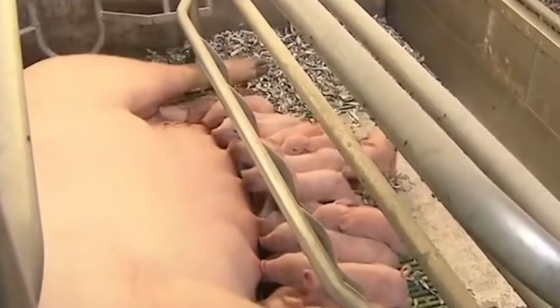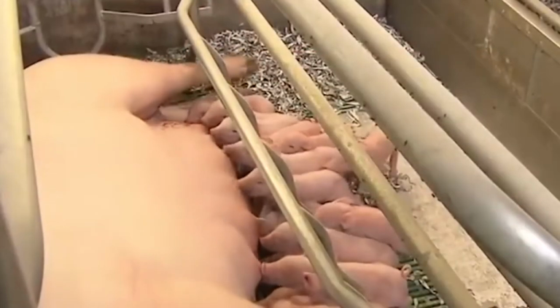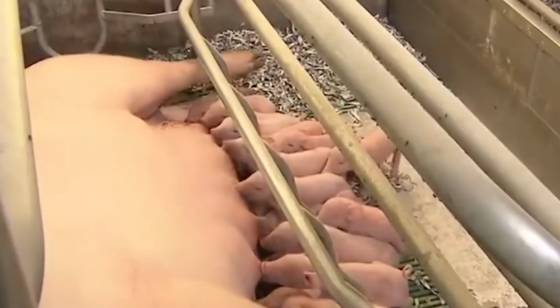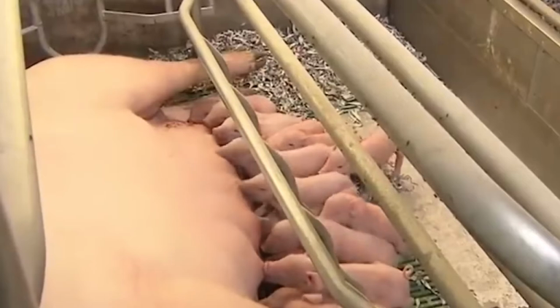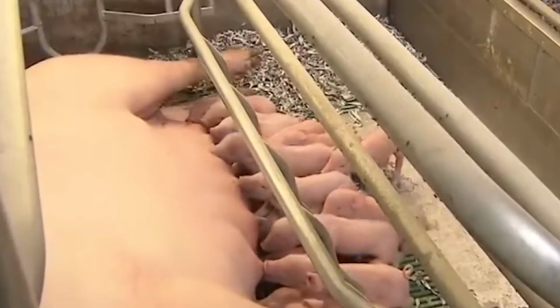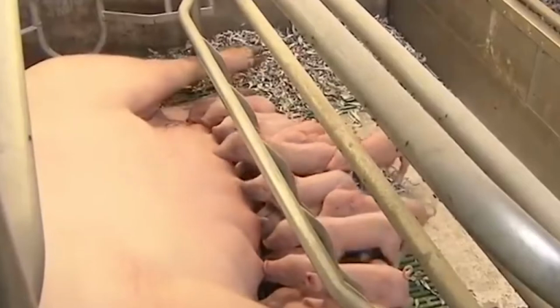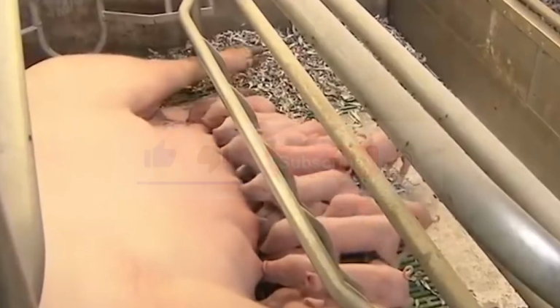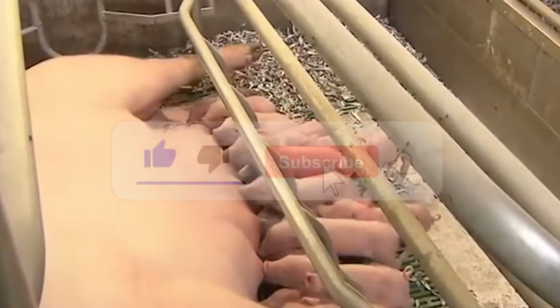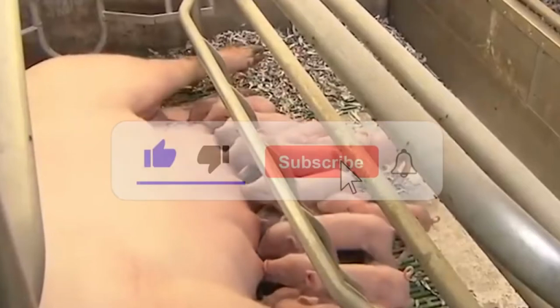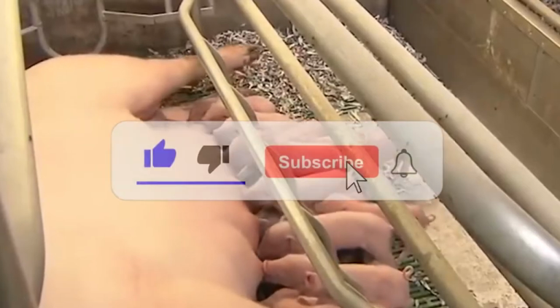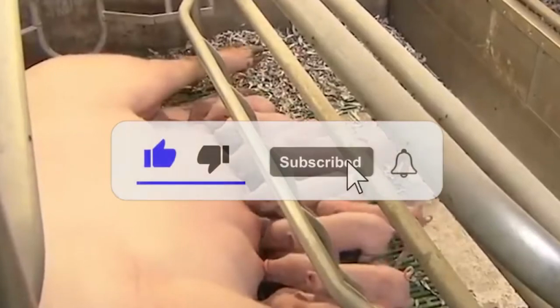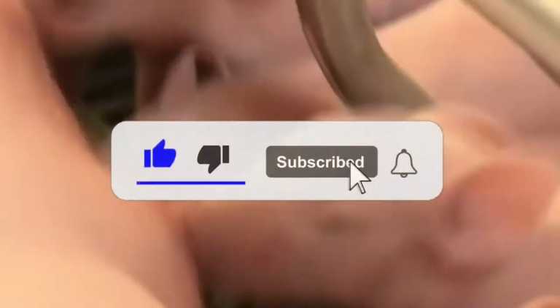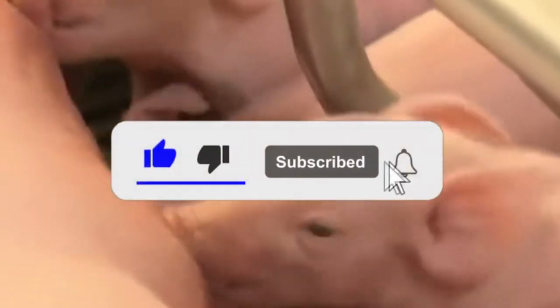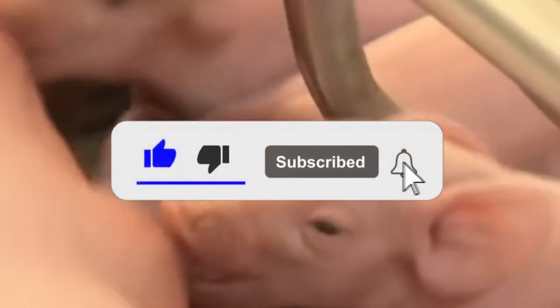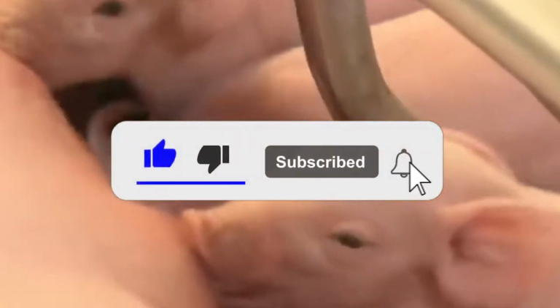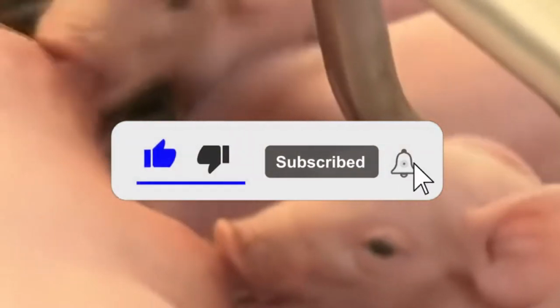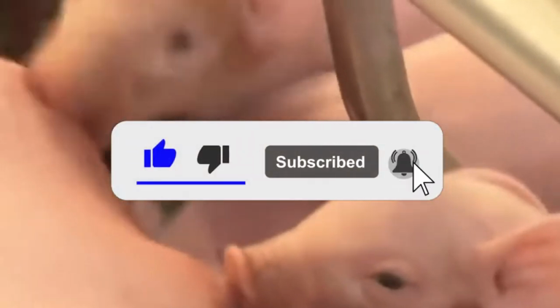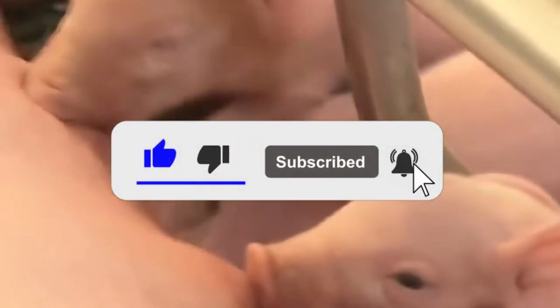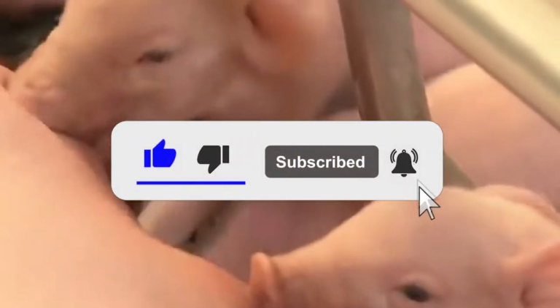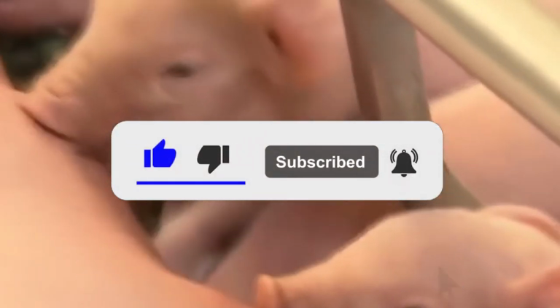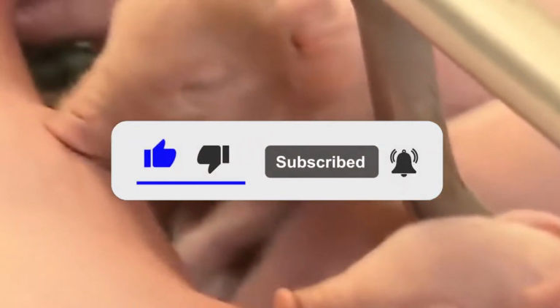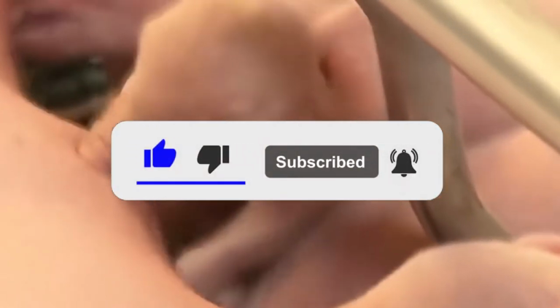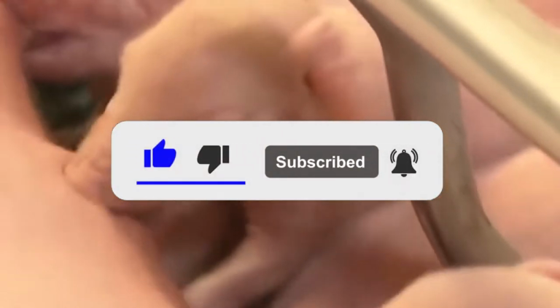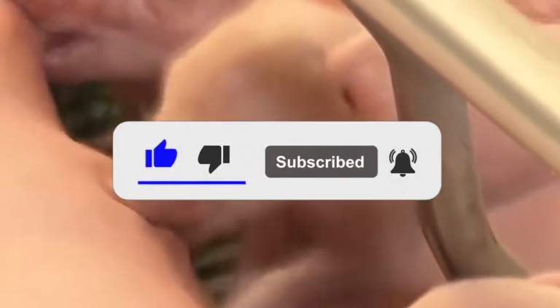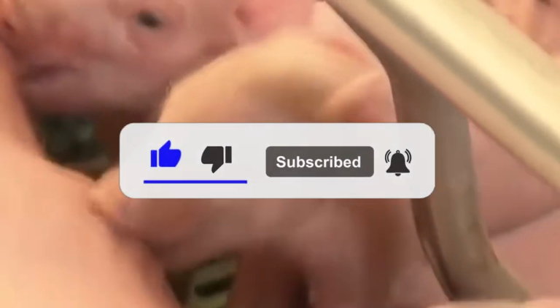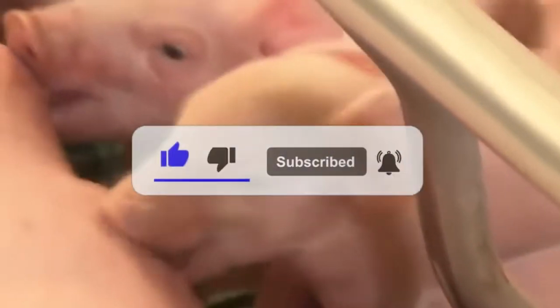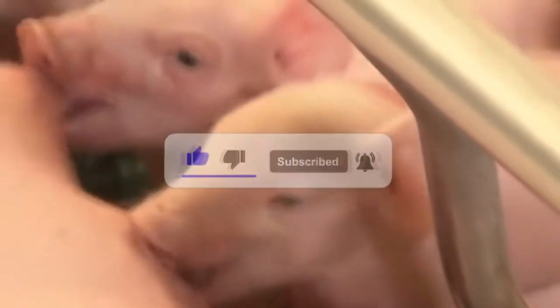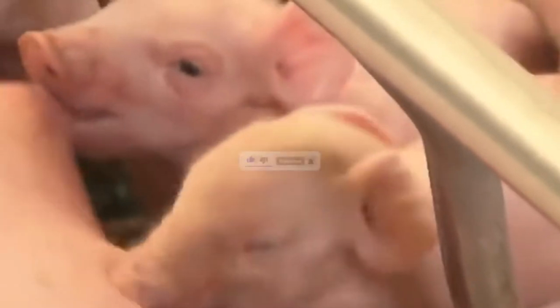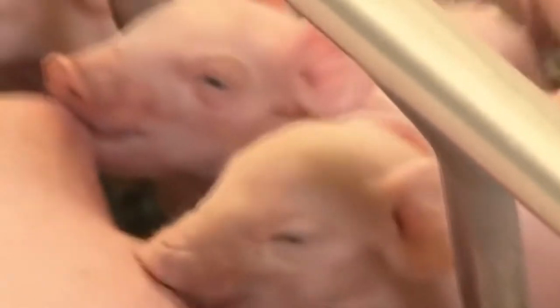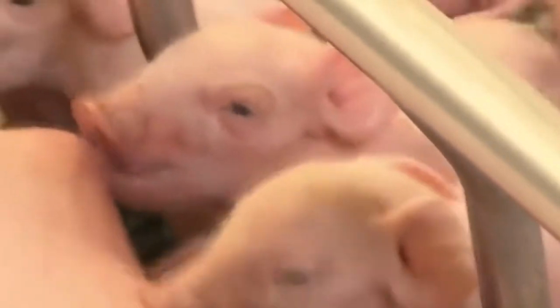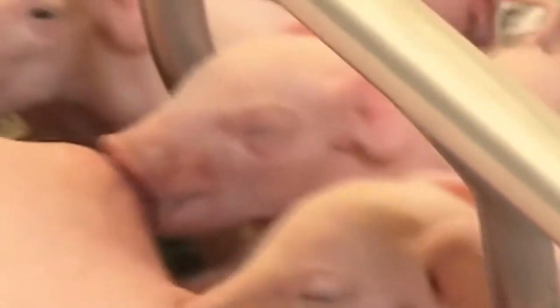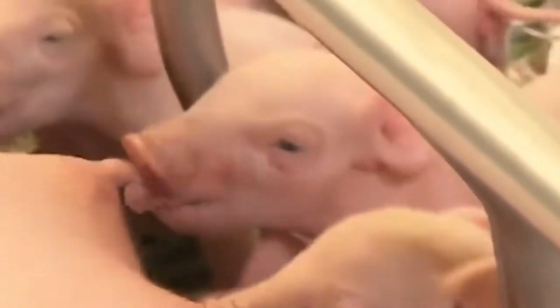Also, don't forget to subscribe to our channel and click the notifications icon so you can stay updated with our videos.